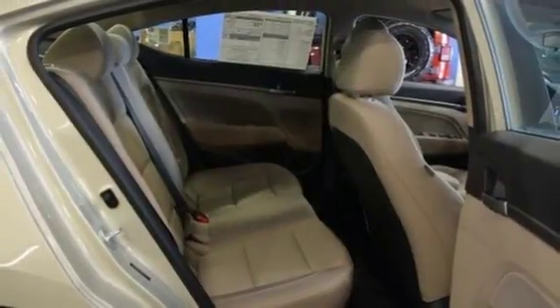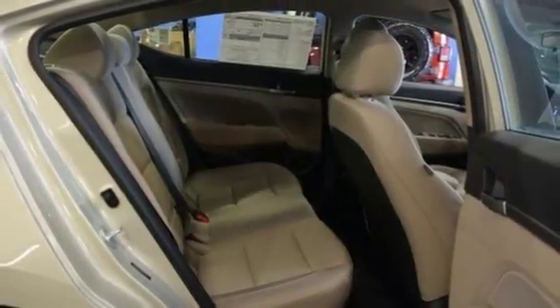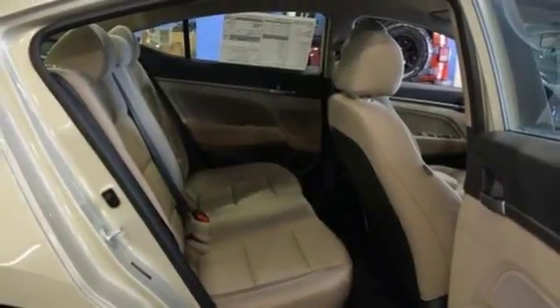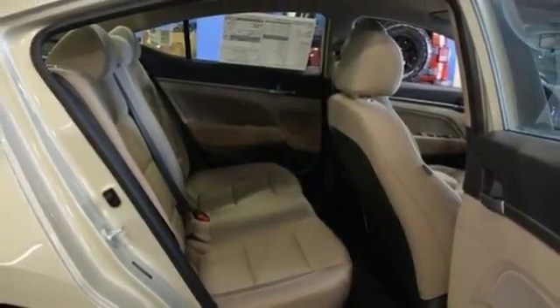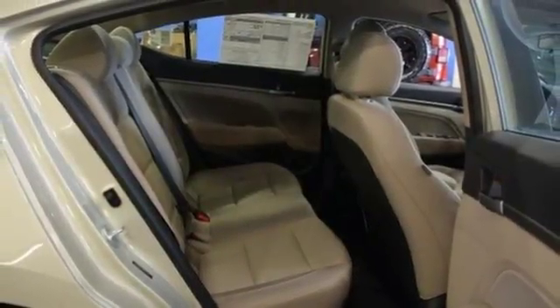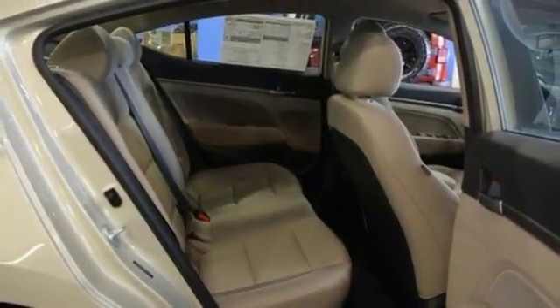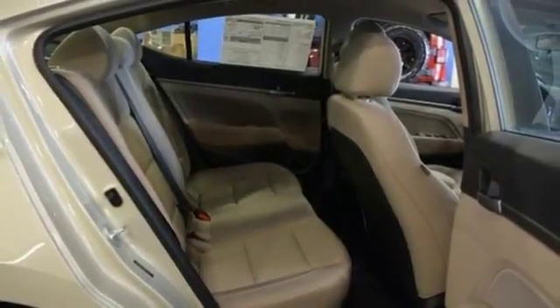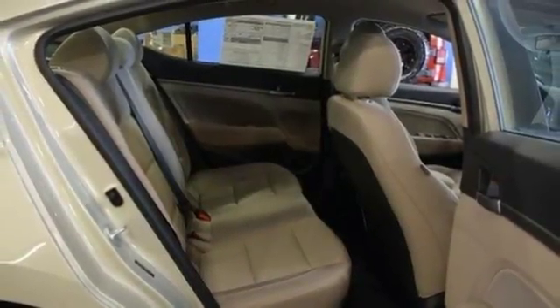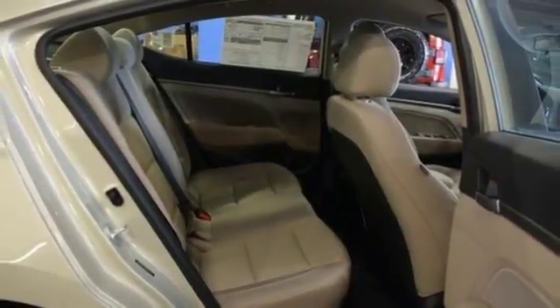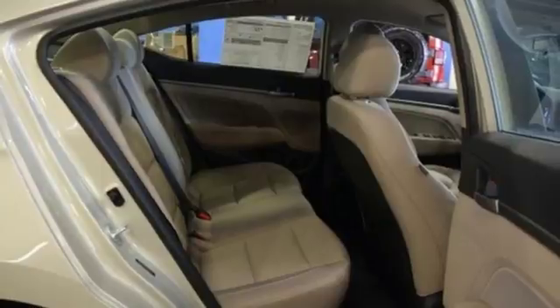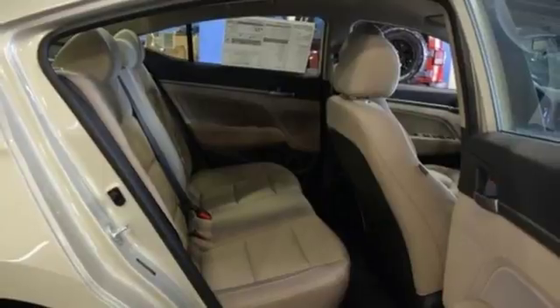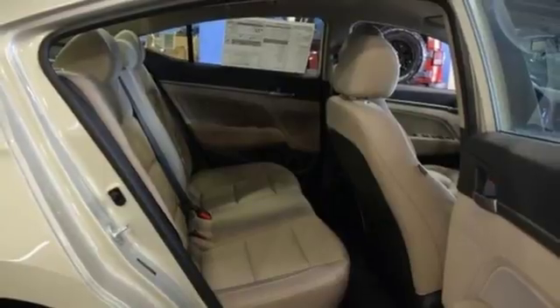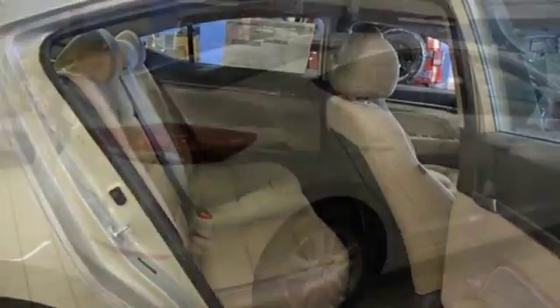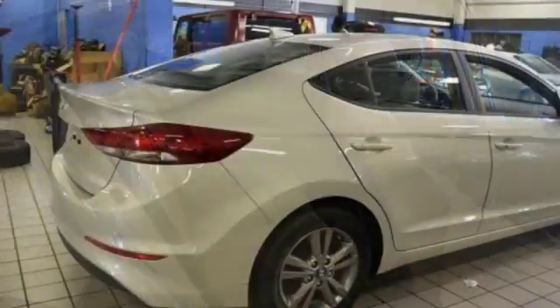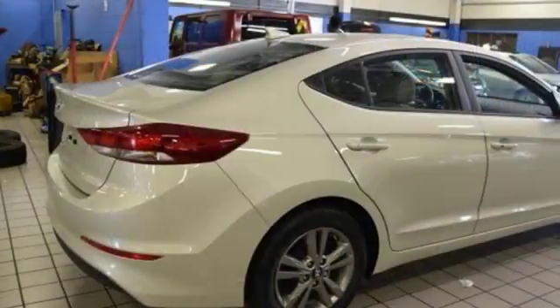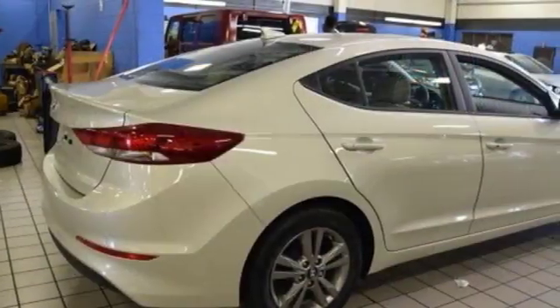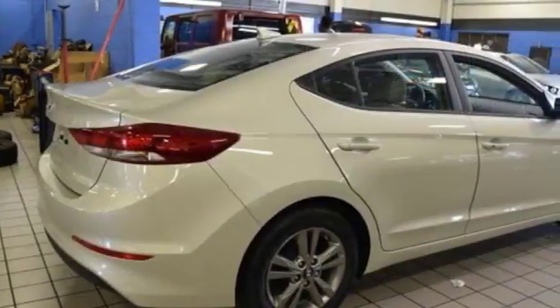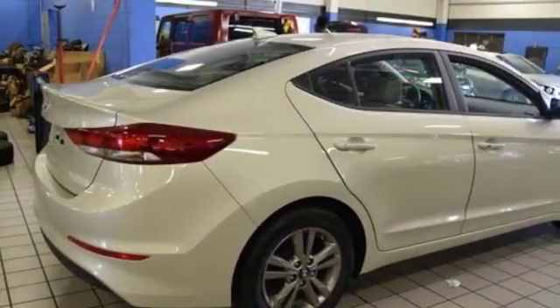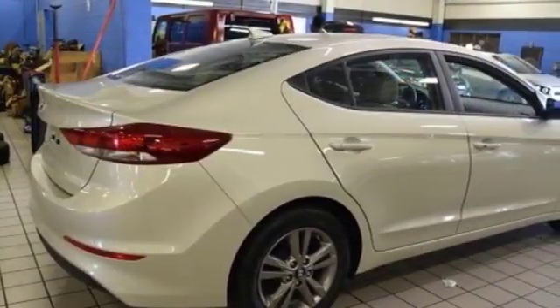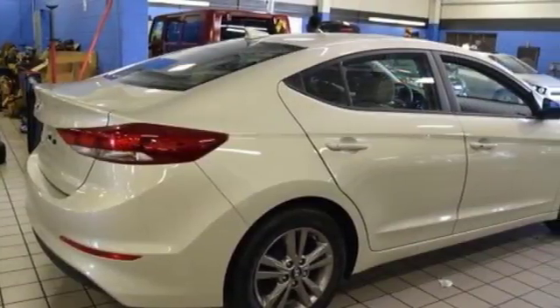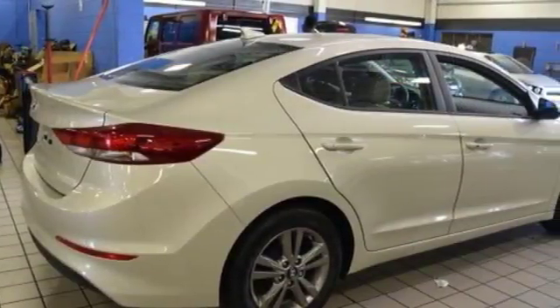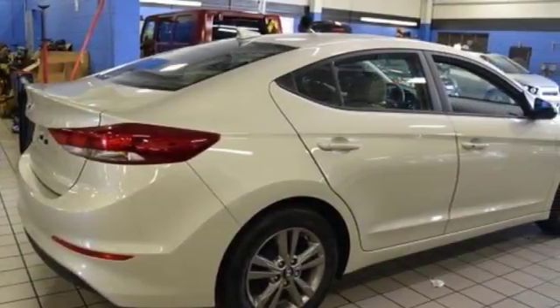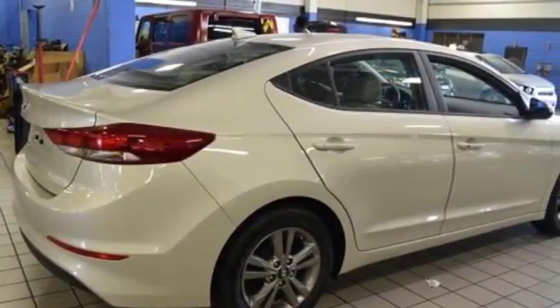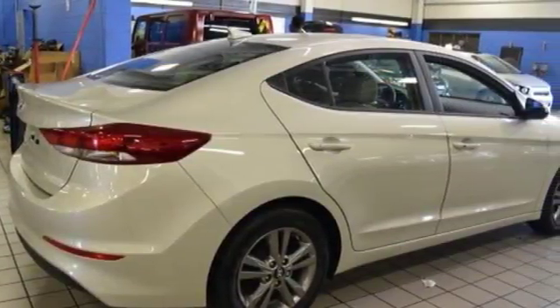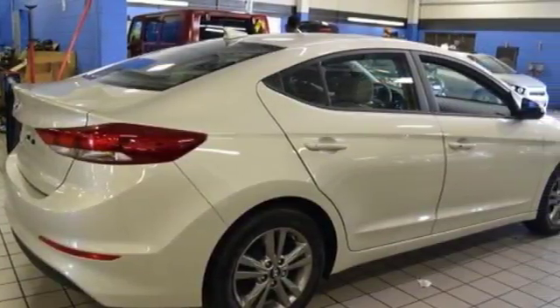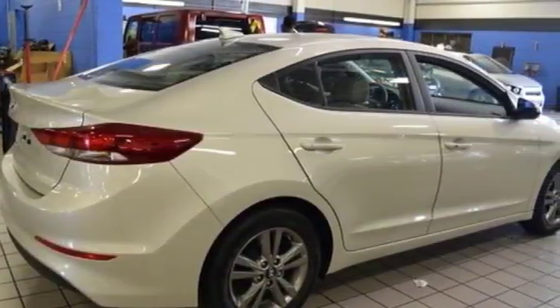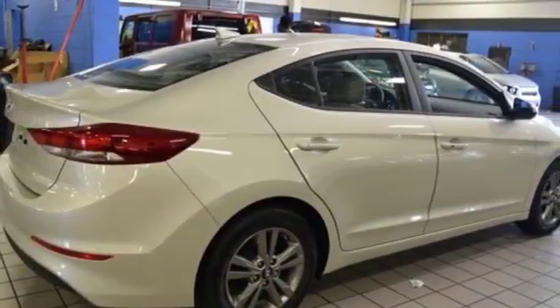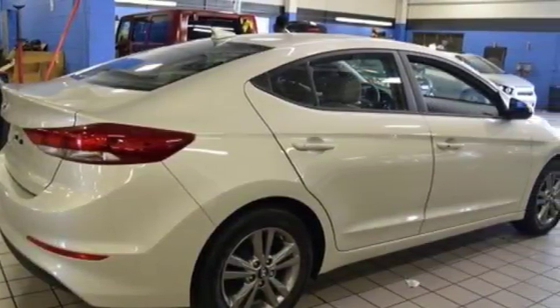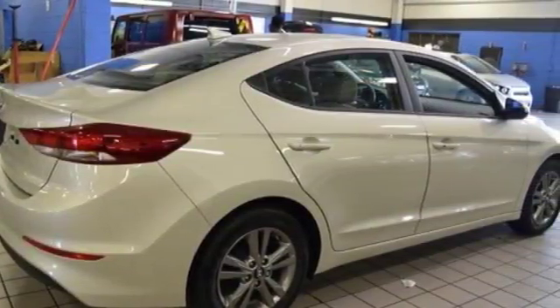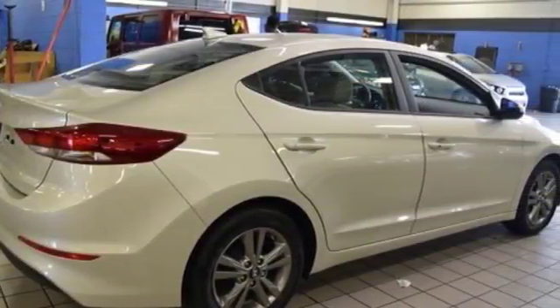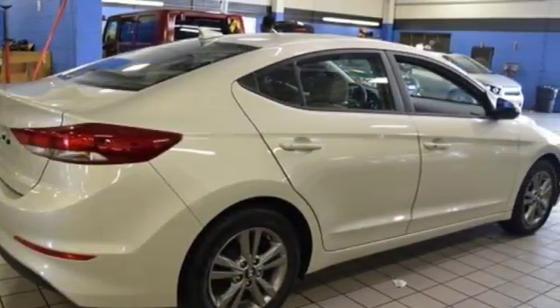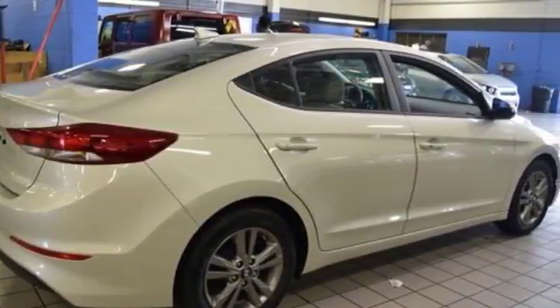Life keeps getting better, upgrade your drive too. Now is the time to drive this Elantra.